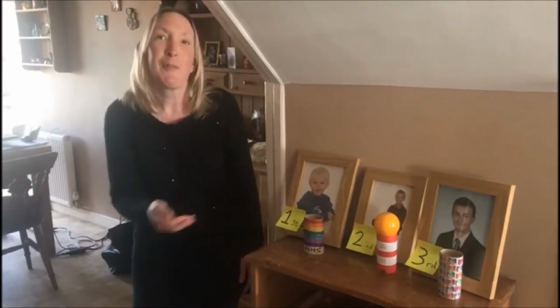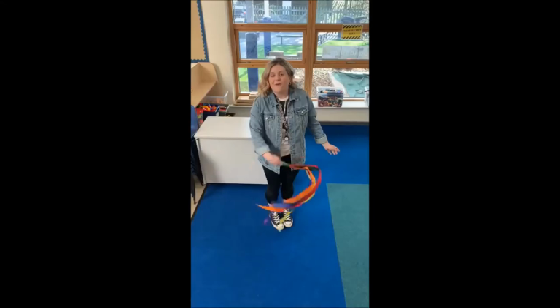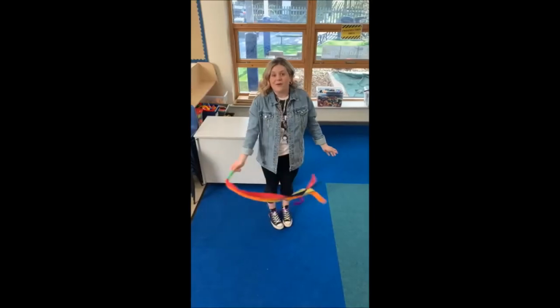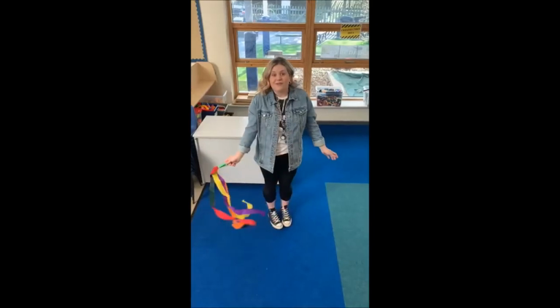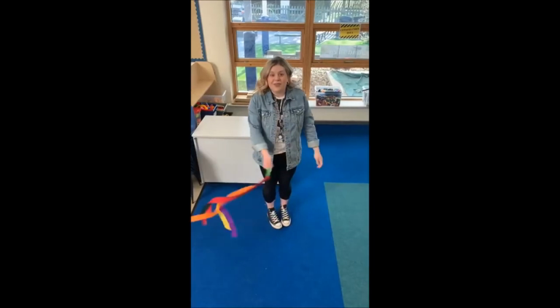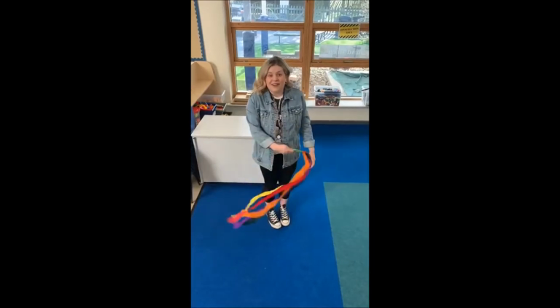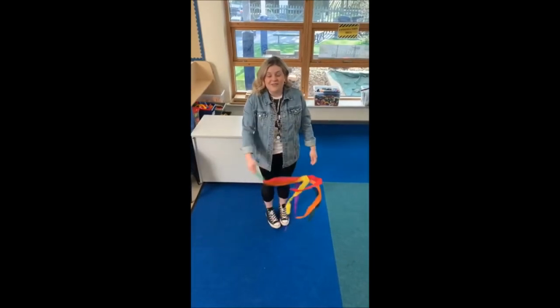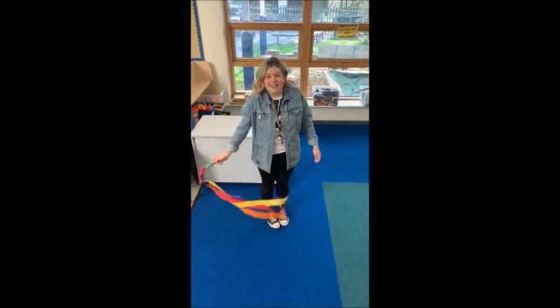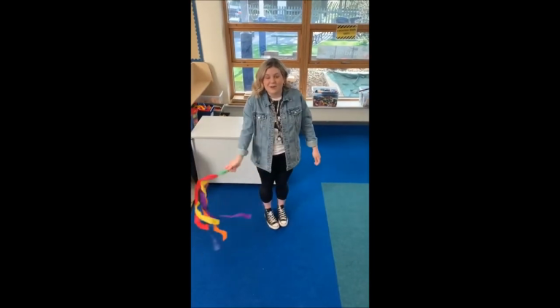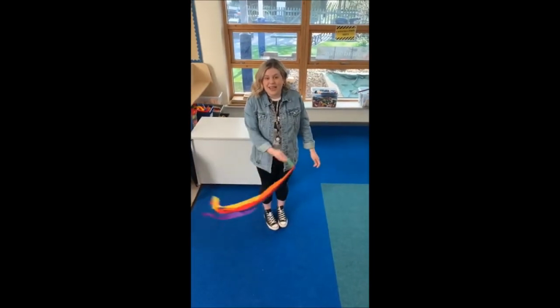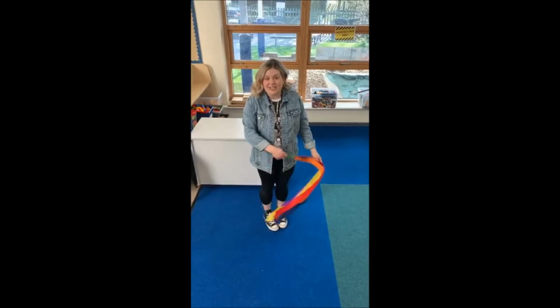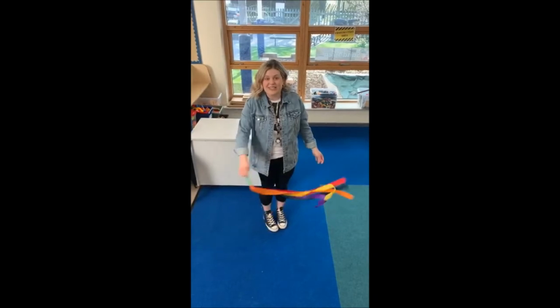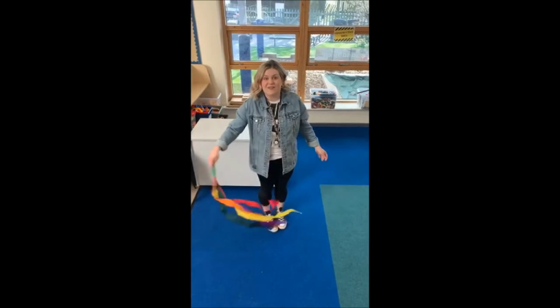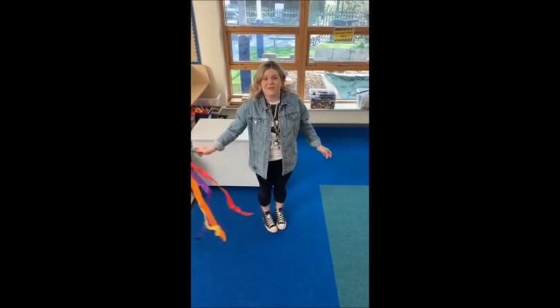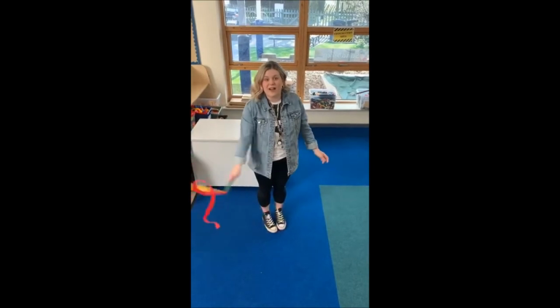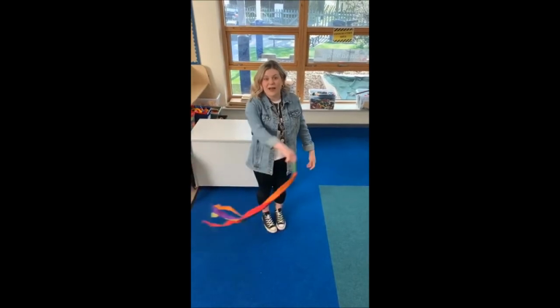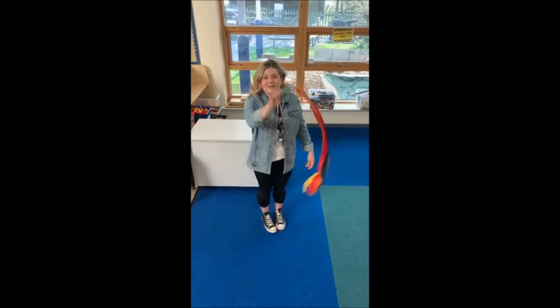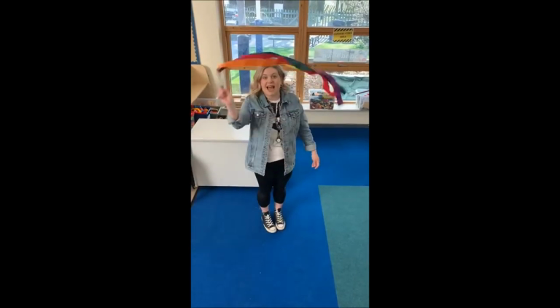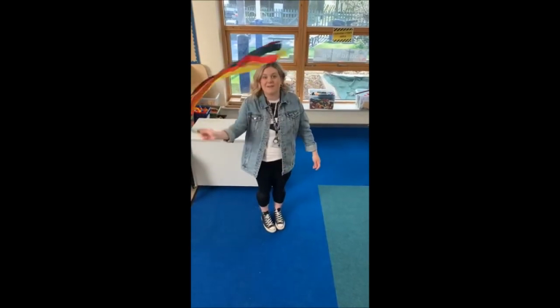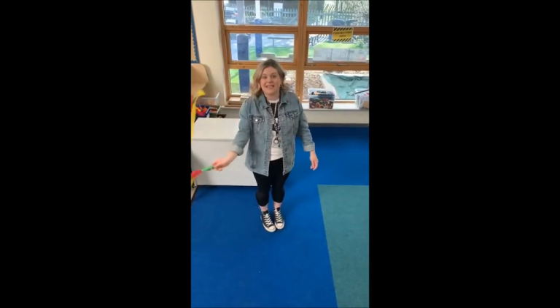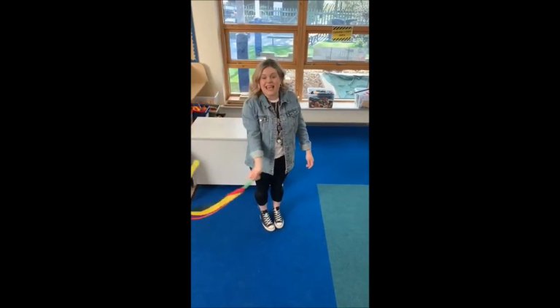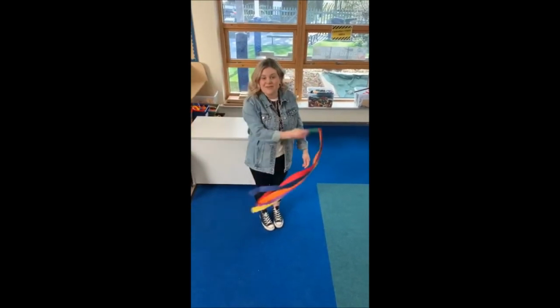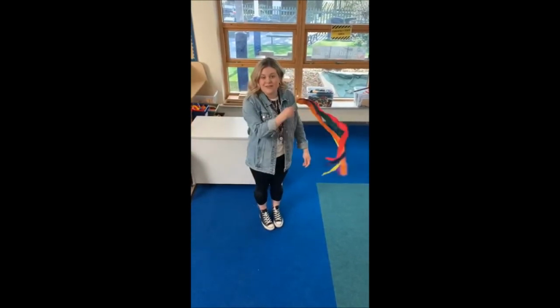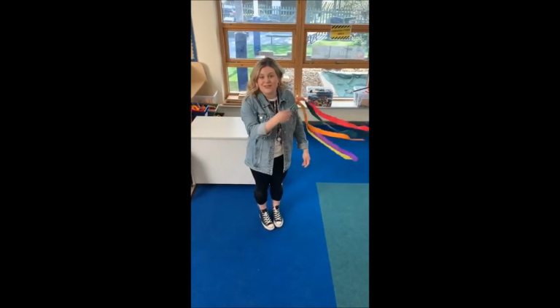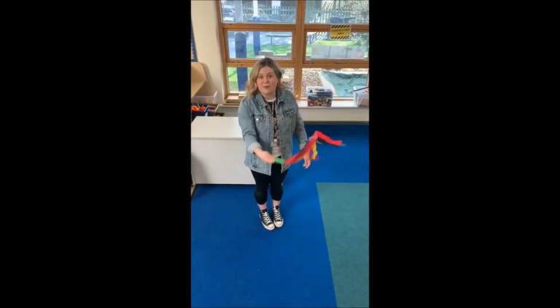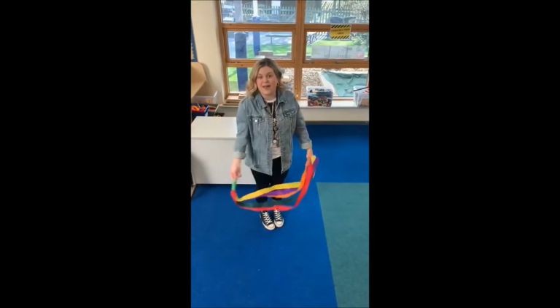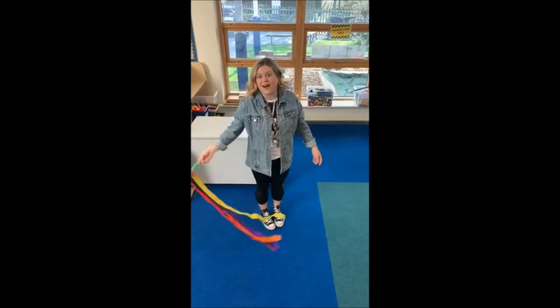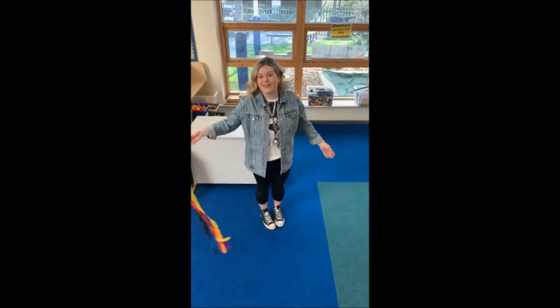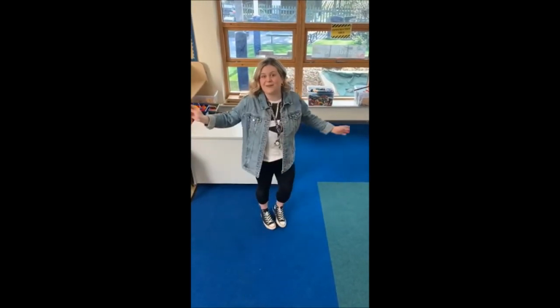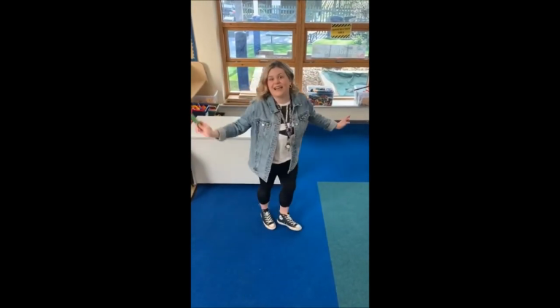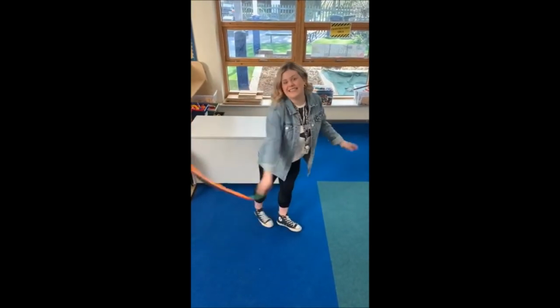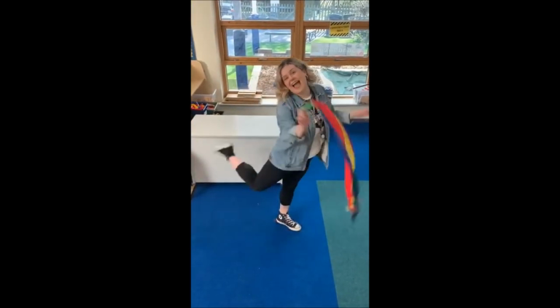We will have three winners who will each receive a £5 Amazon e-voucher to top up their art supplies - yay!